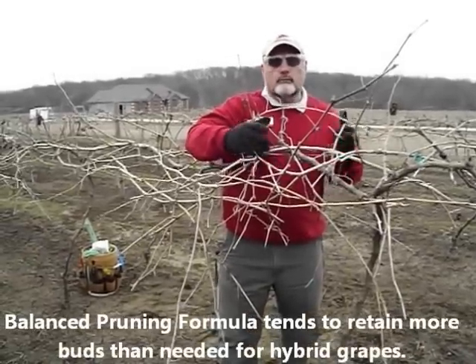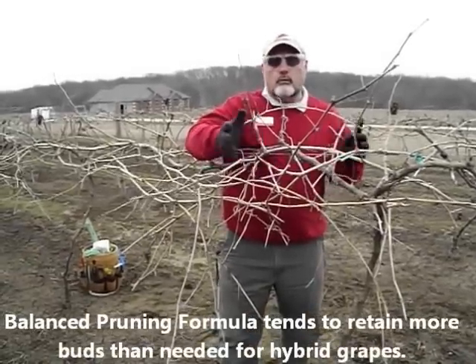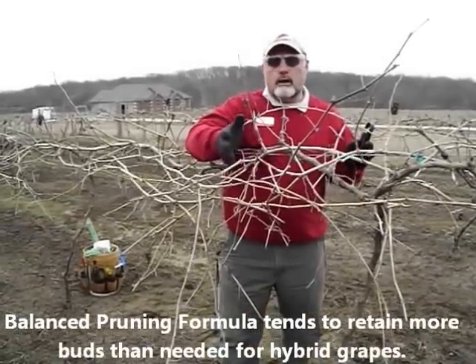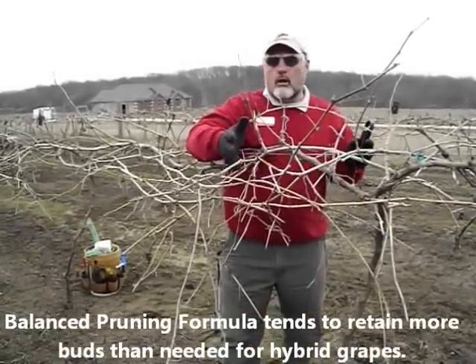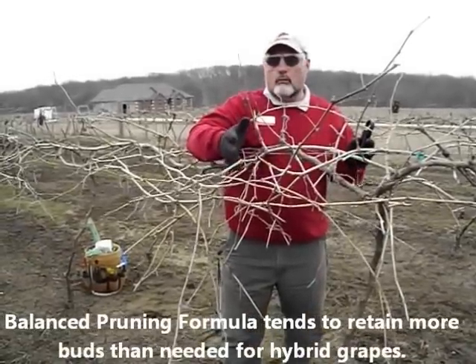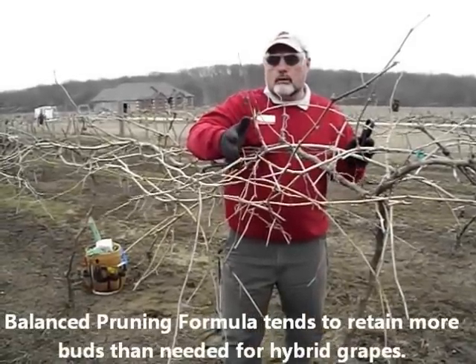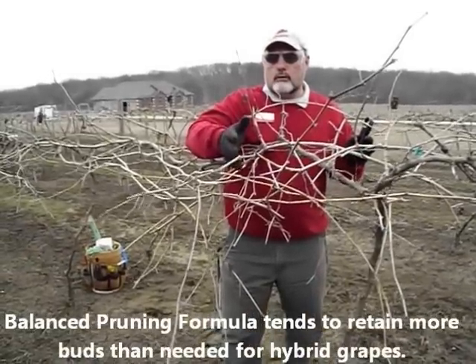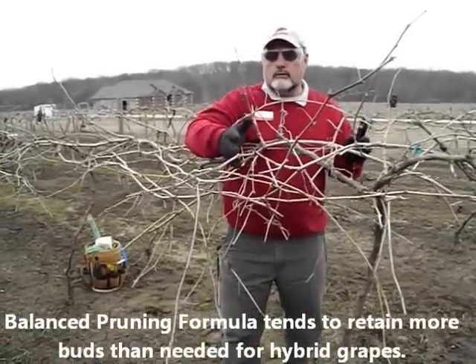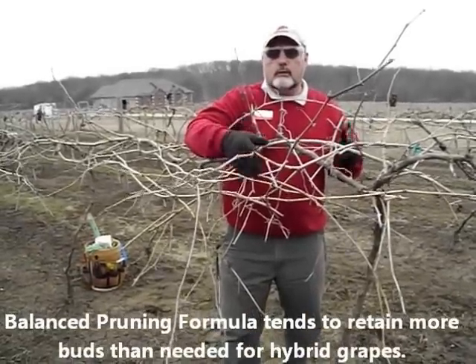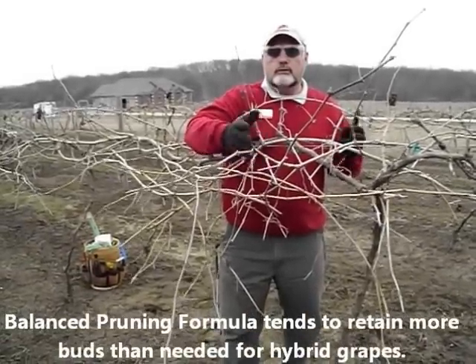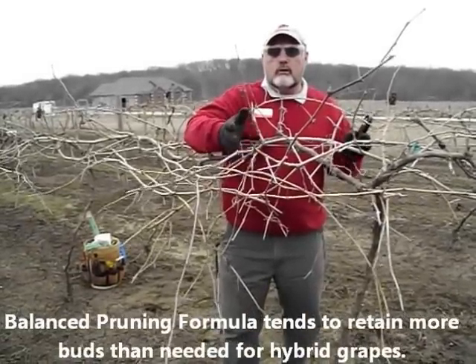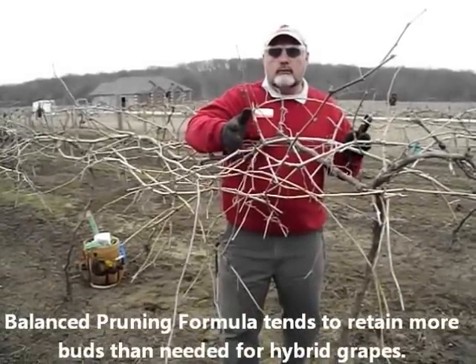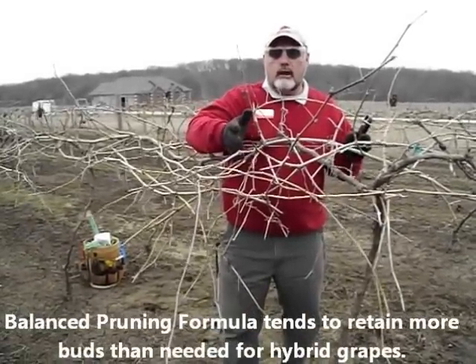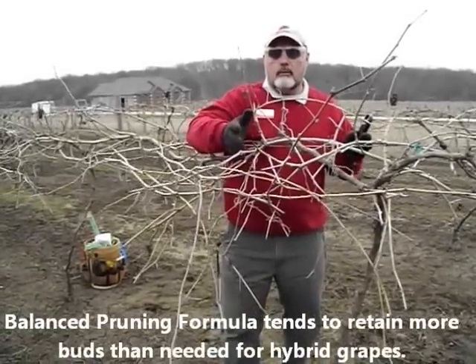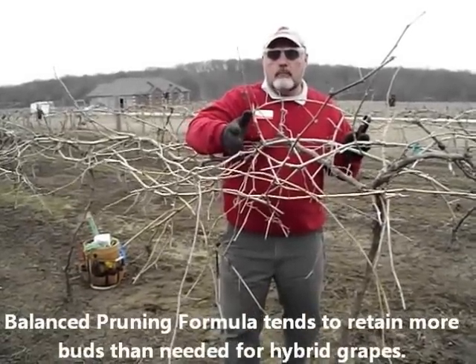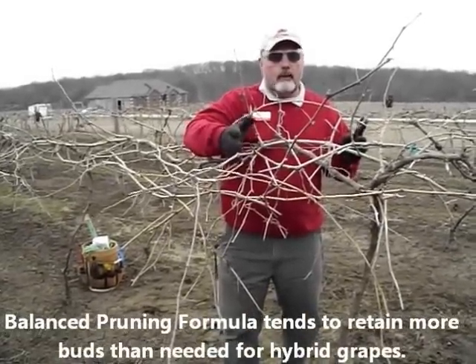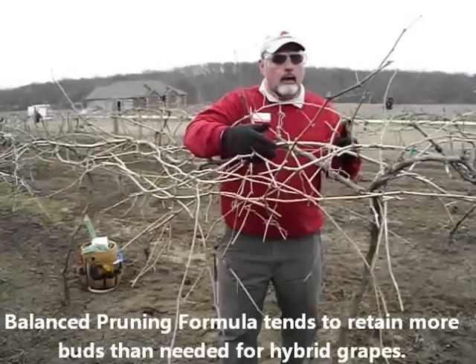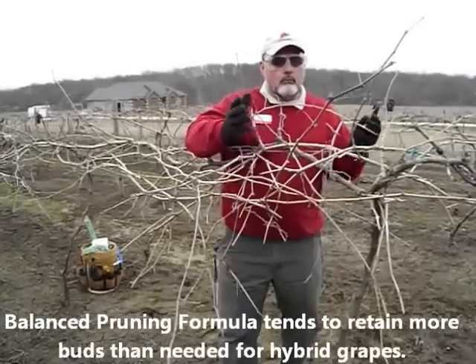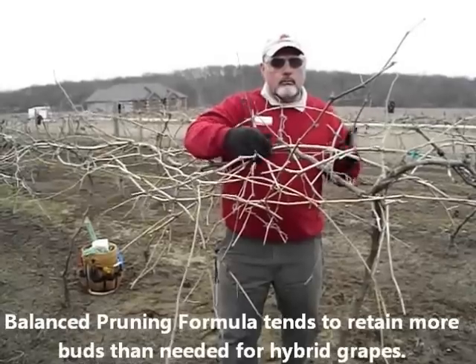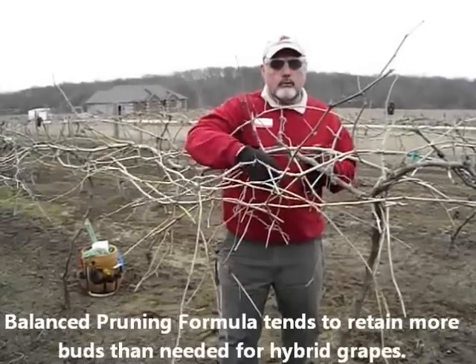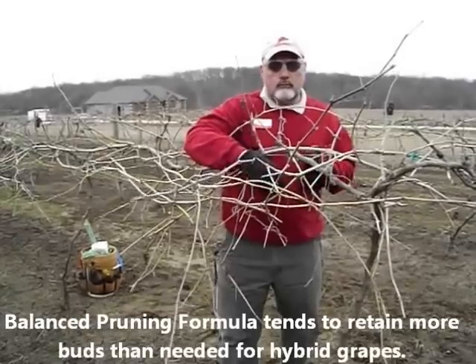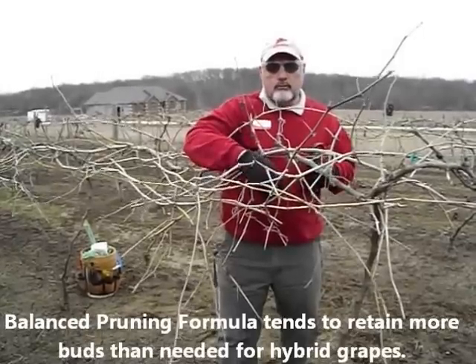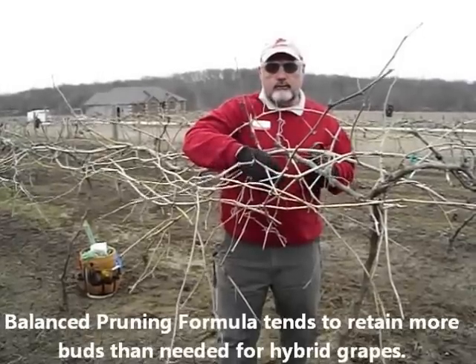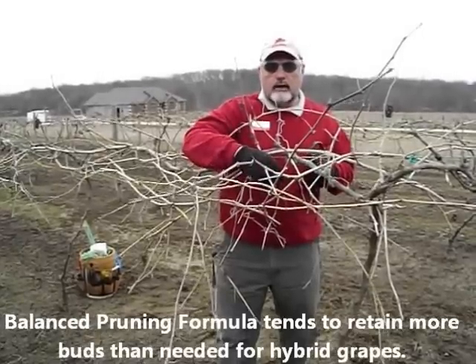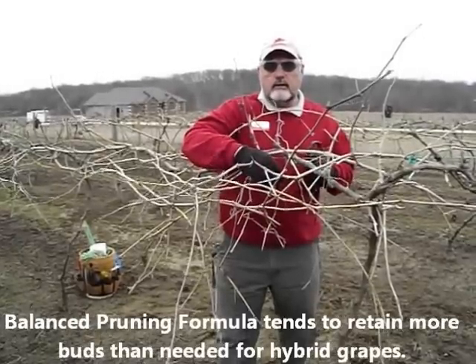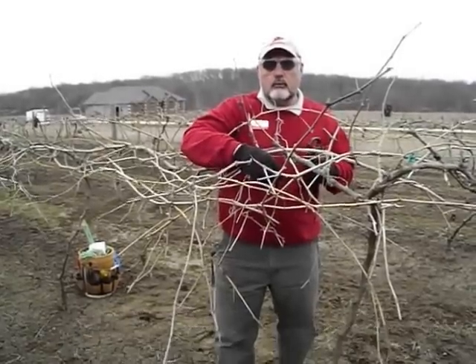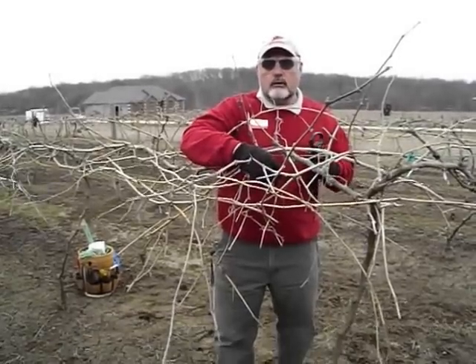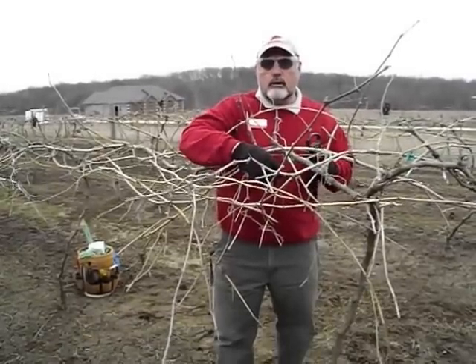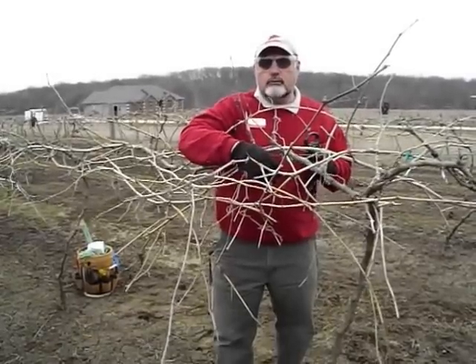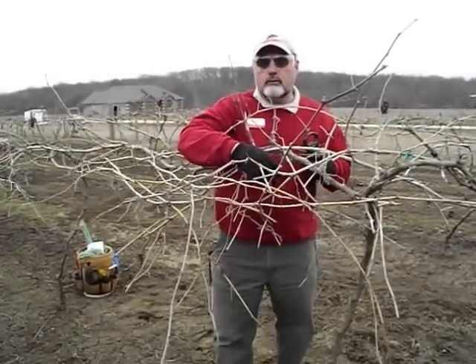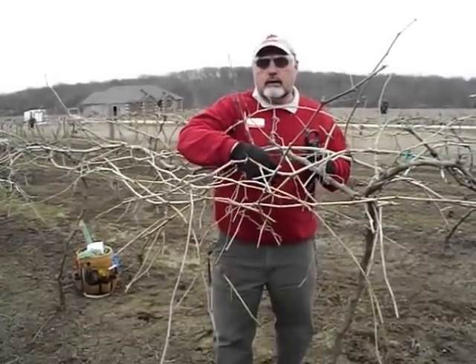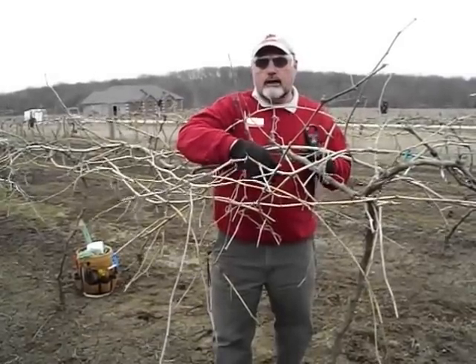Right now what we're going to do is shut off the camera, prune this vine, and then measure the cane.